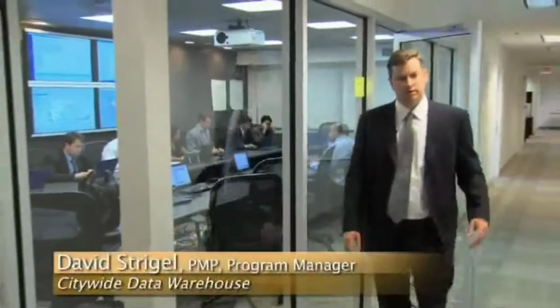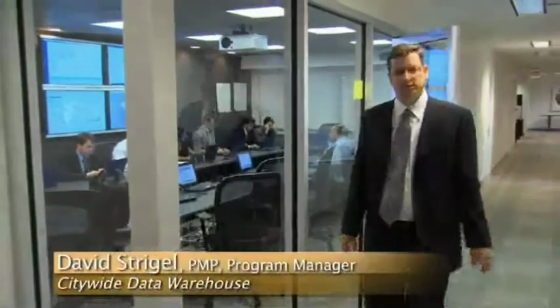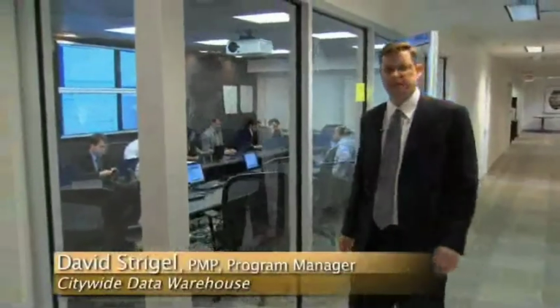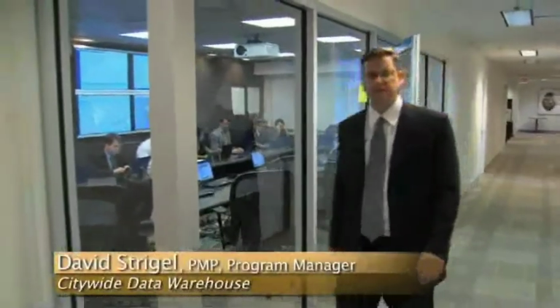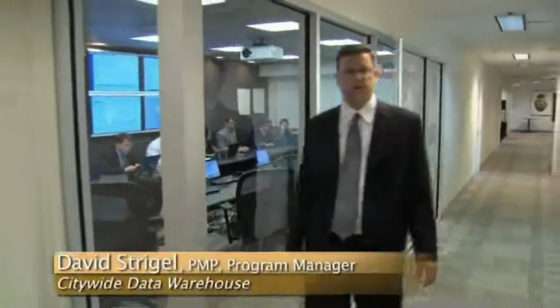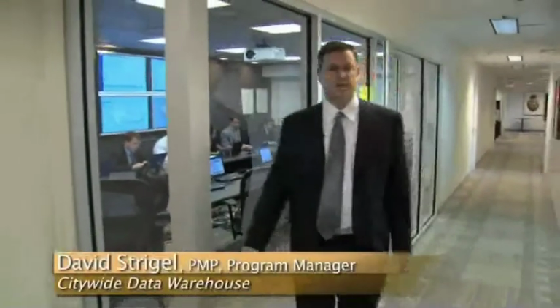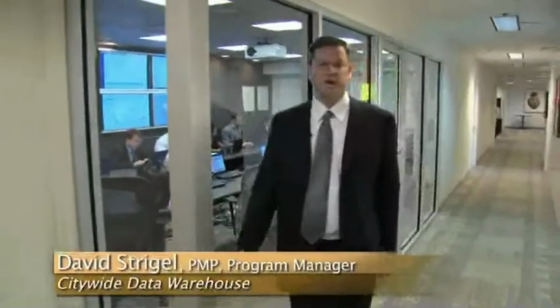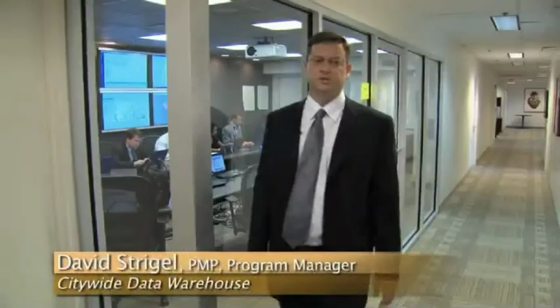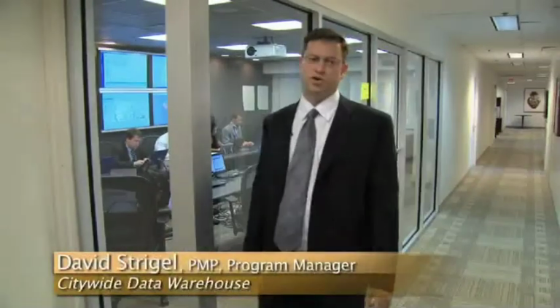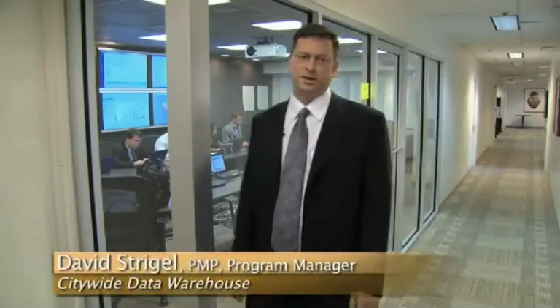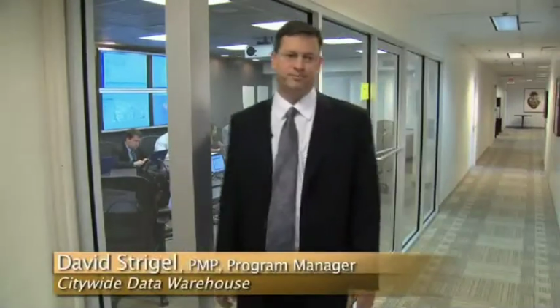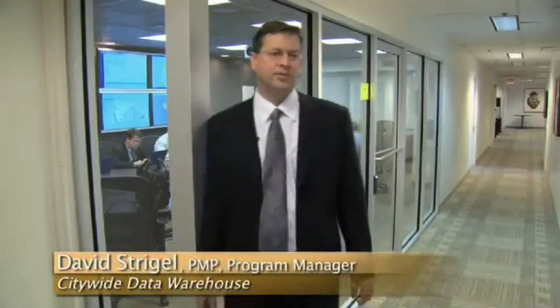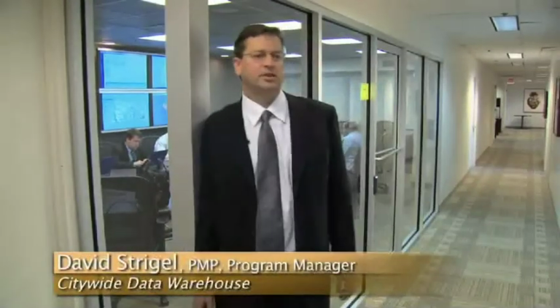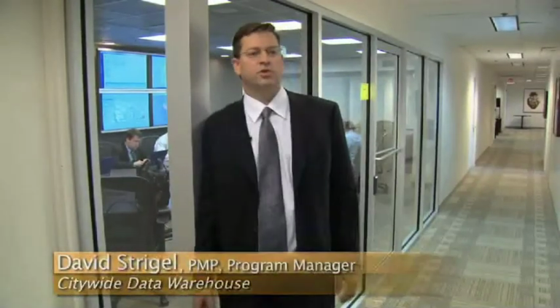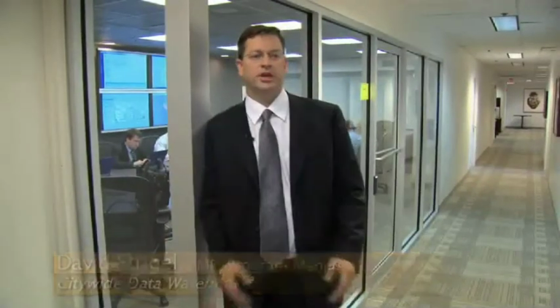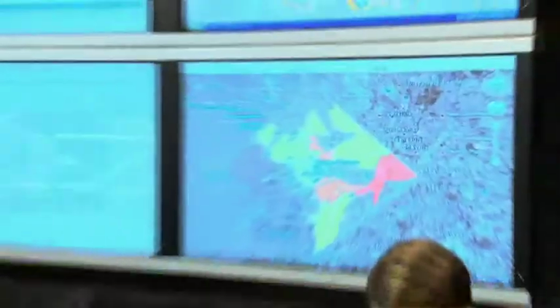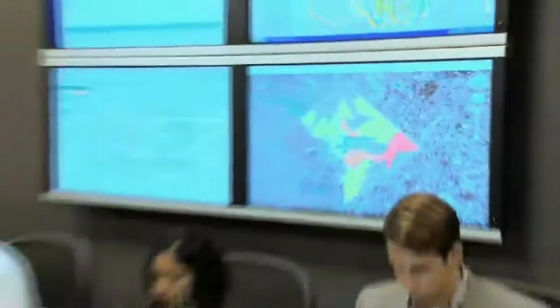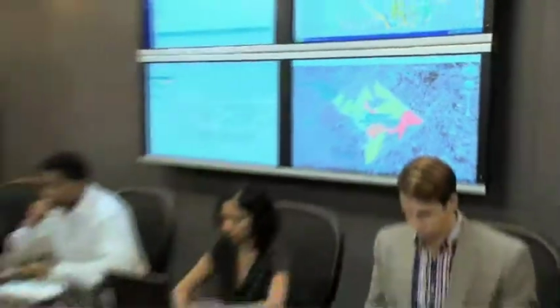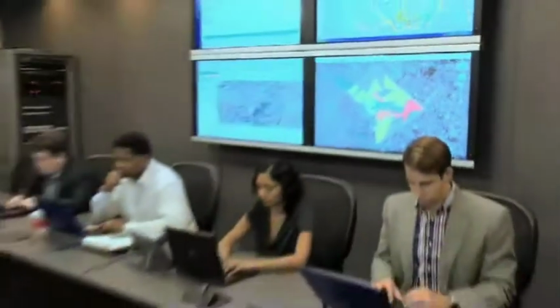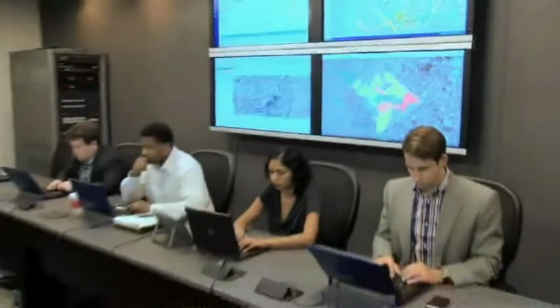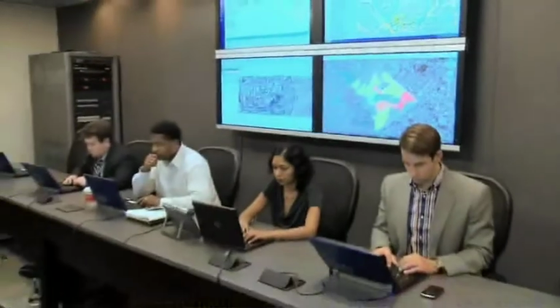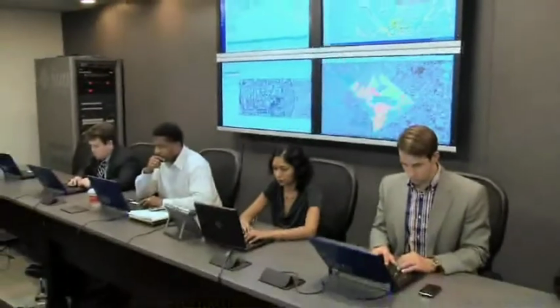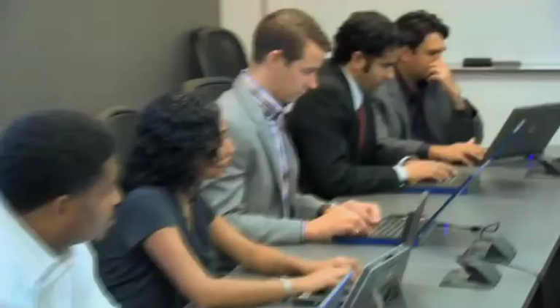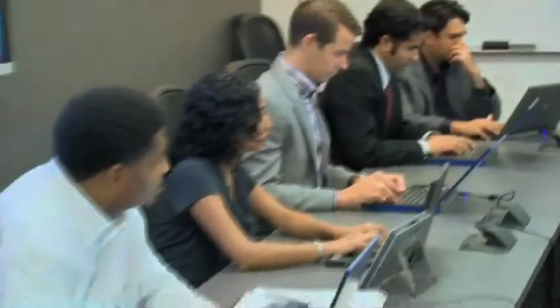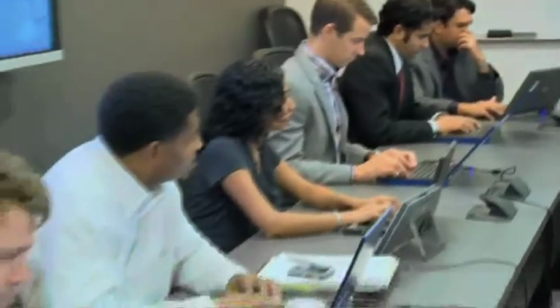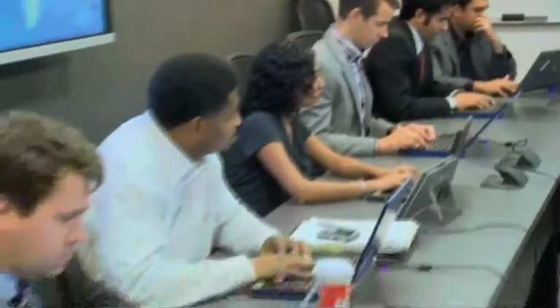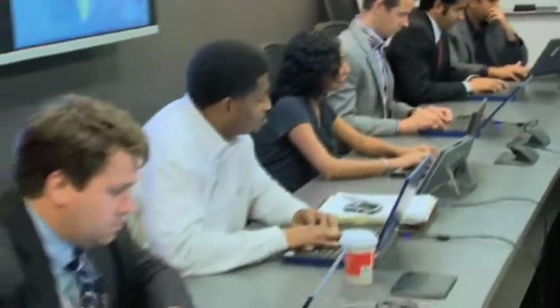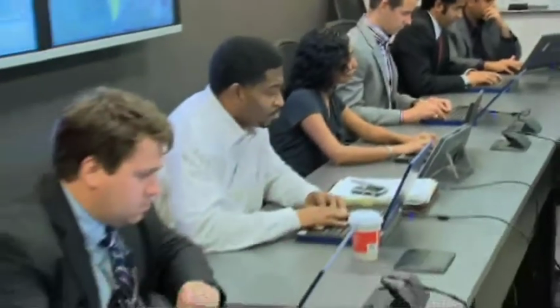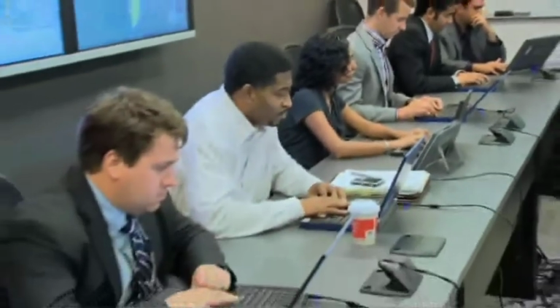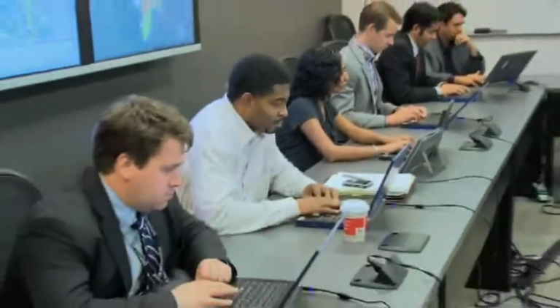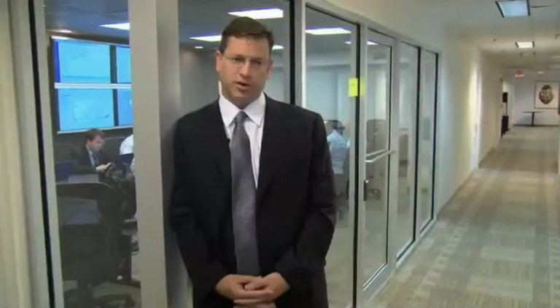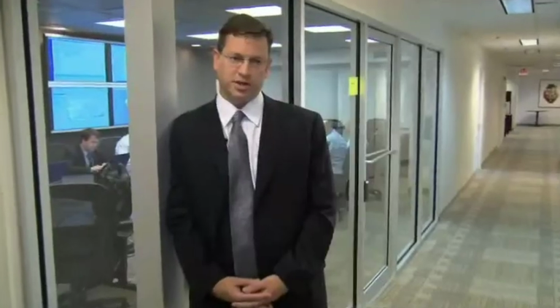This is a citywide data warehouse program. This is where we collect all the data in the city and bring it to one centralized location.